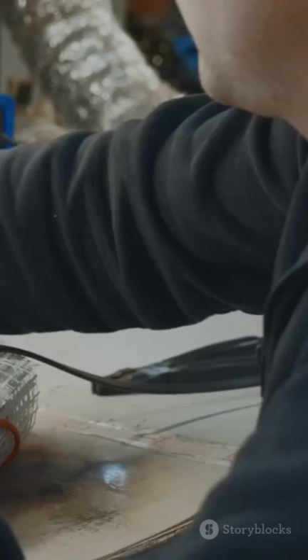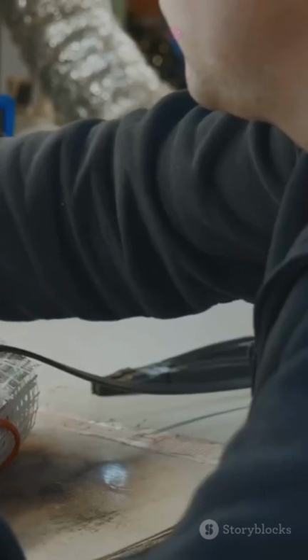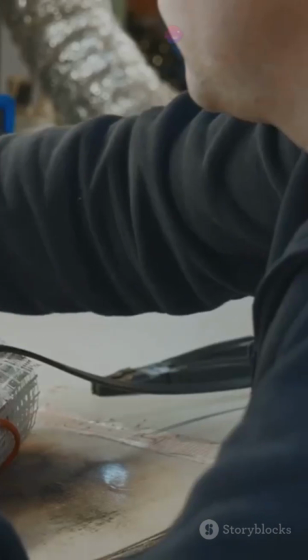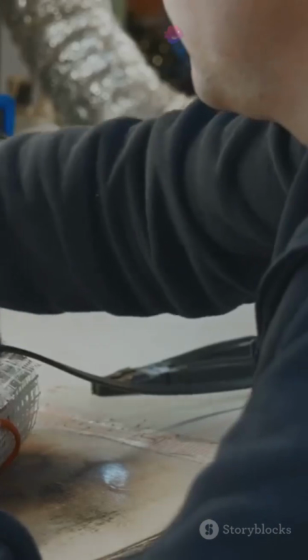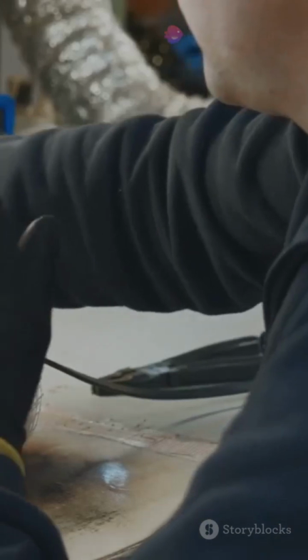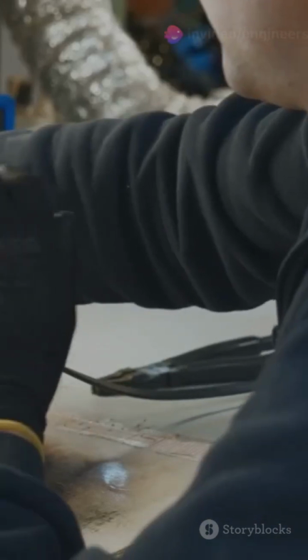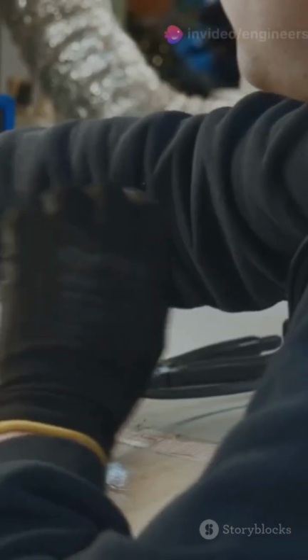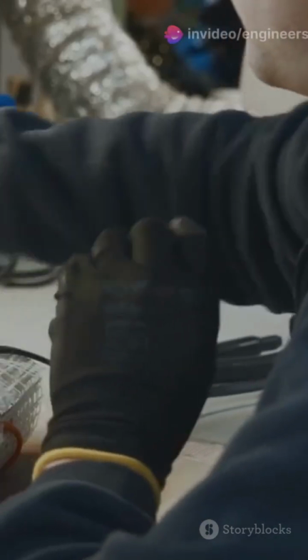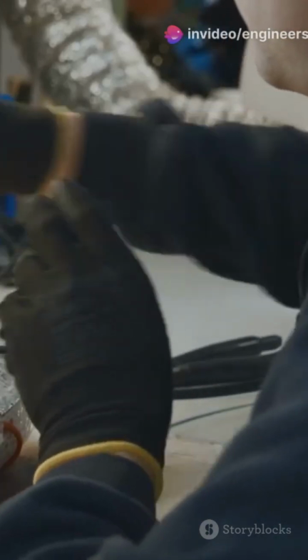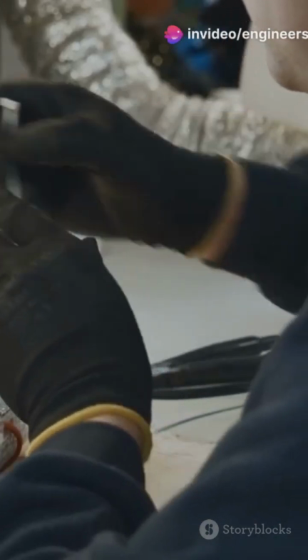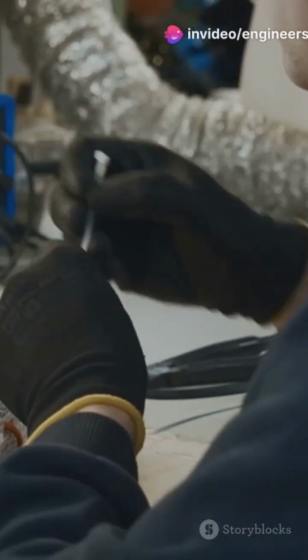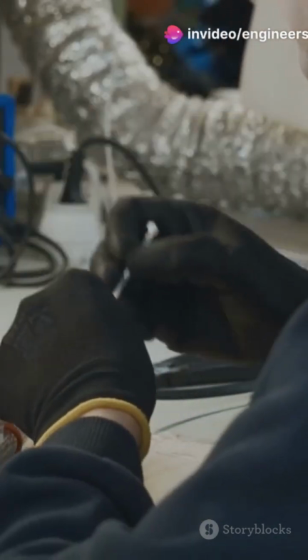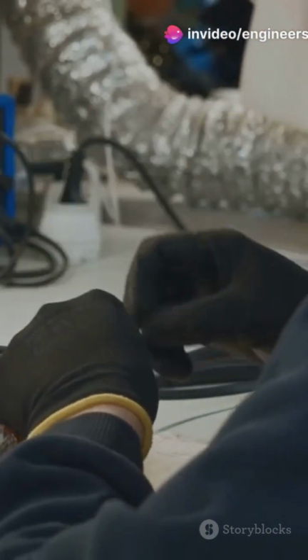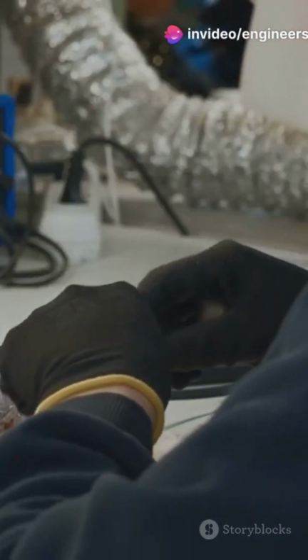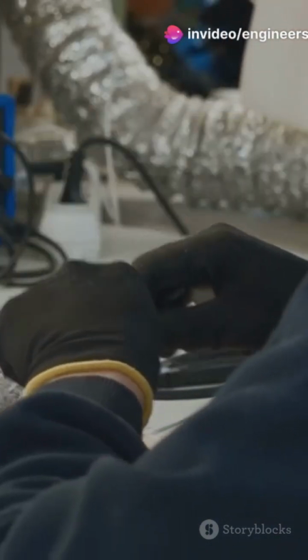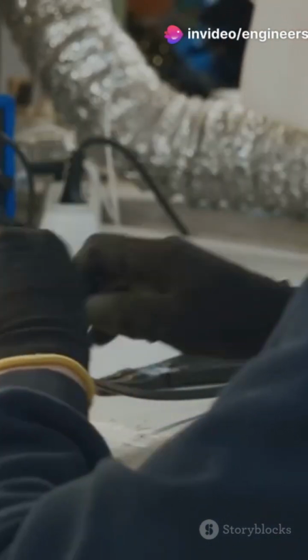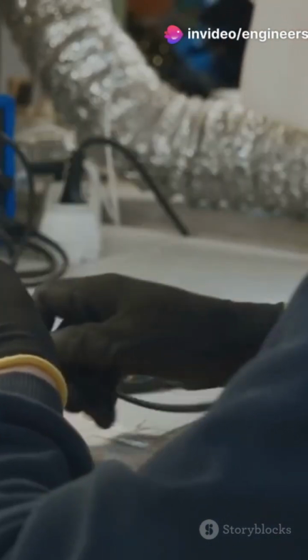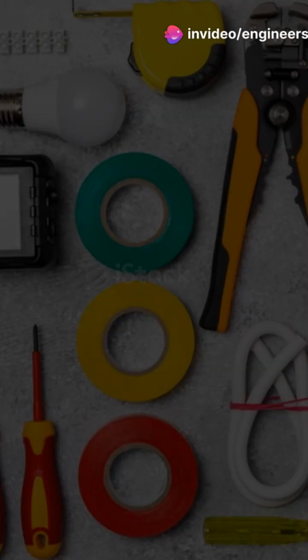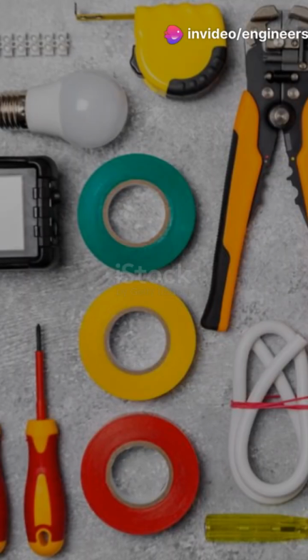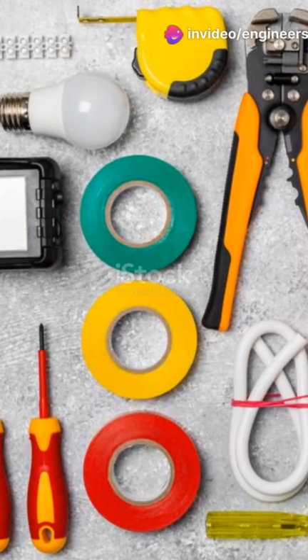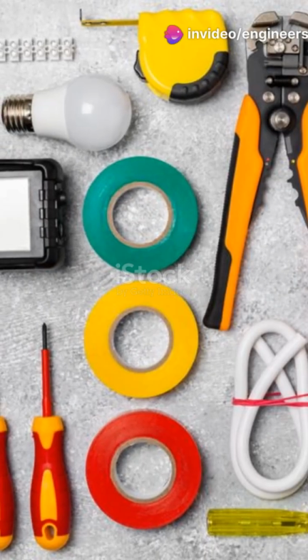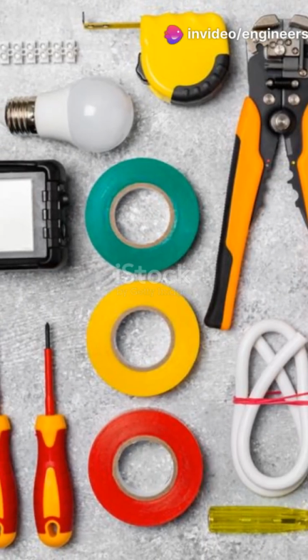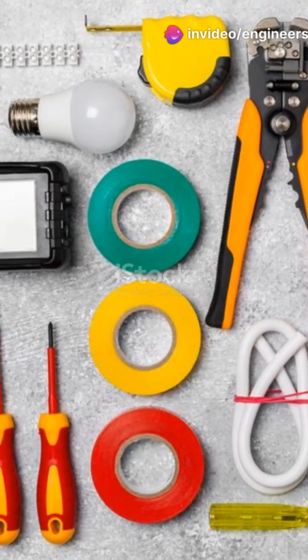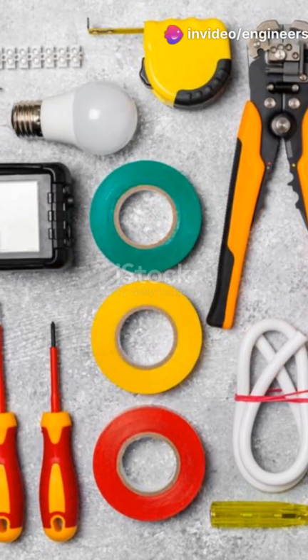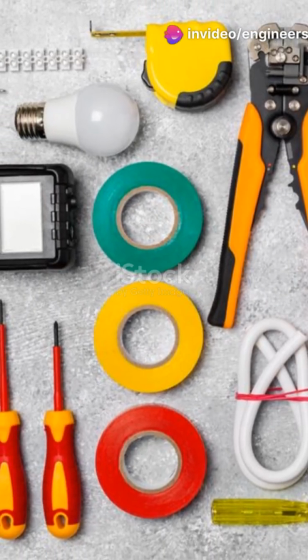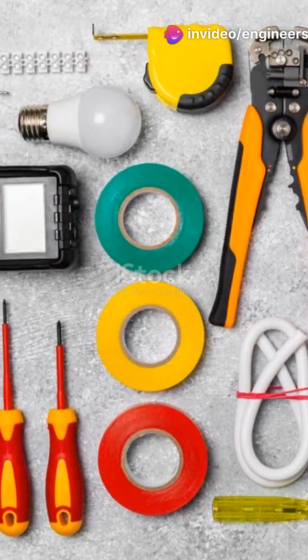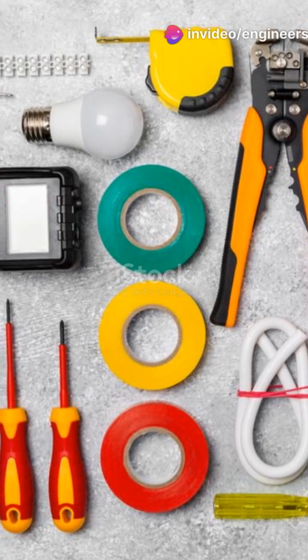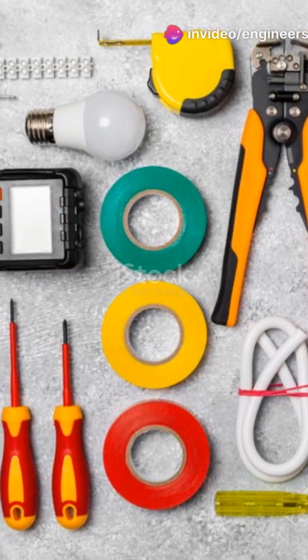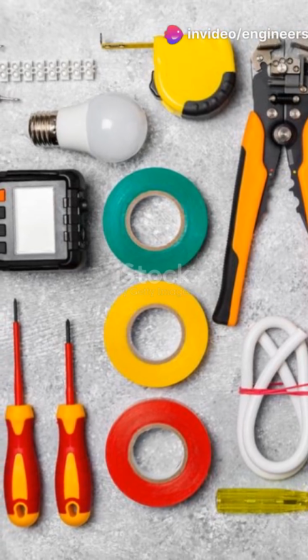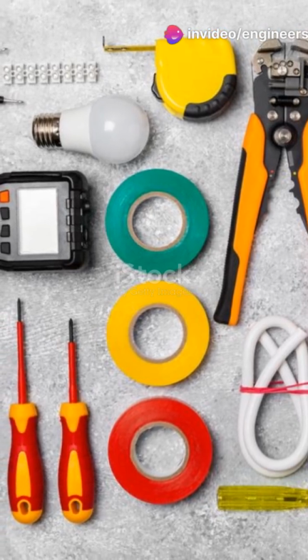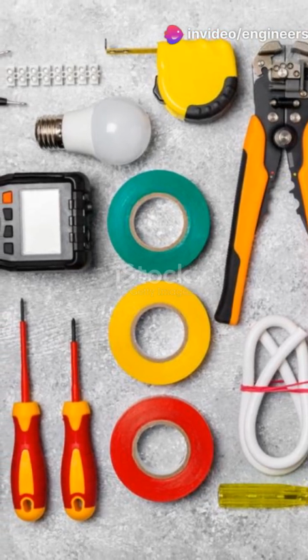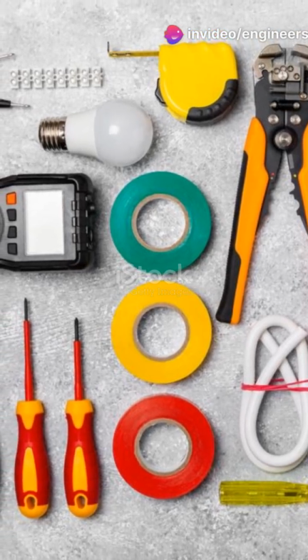What's something people don't know about essential electrical tools? Let's uncover the top 8 every electrician must have.